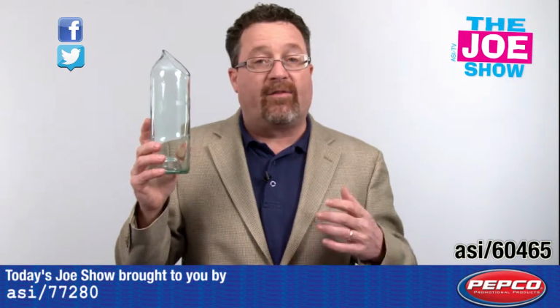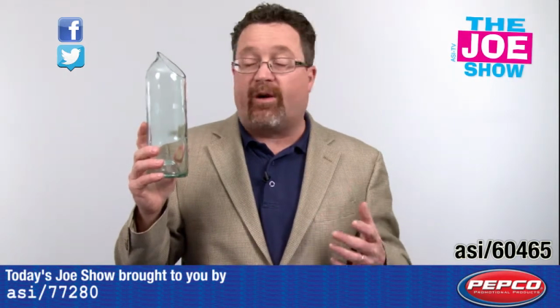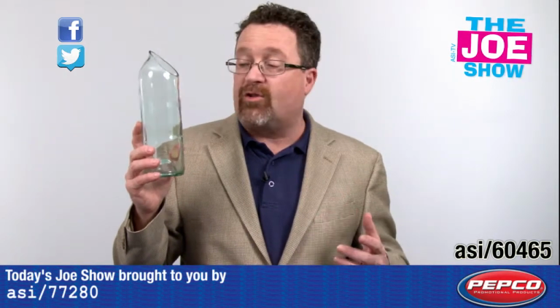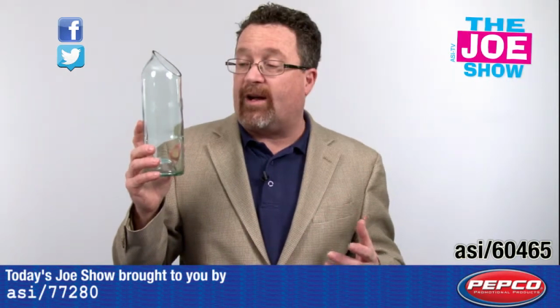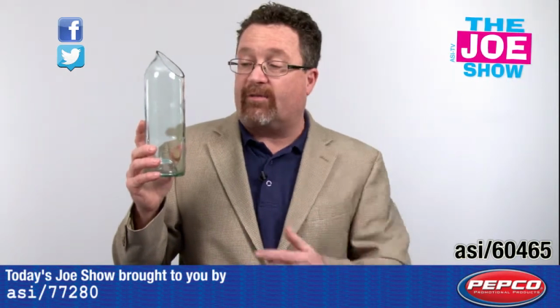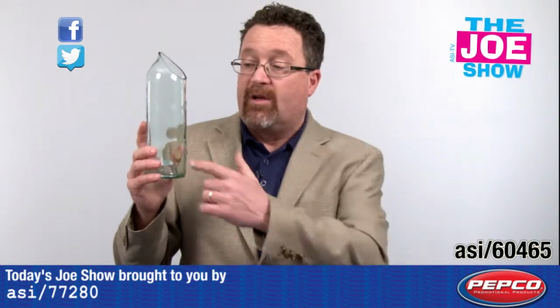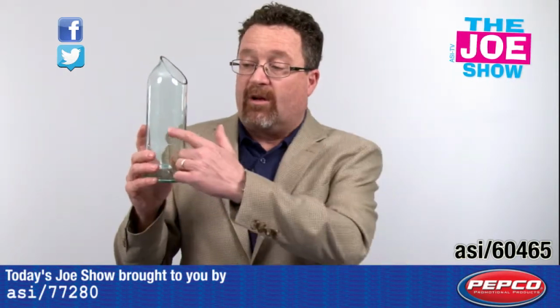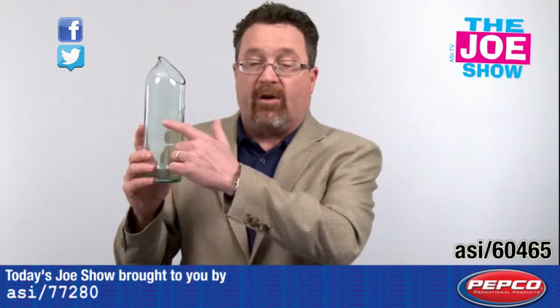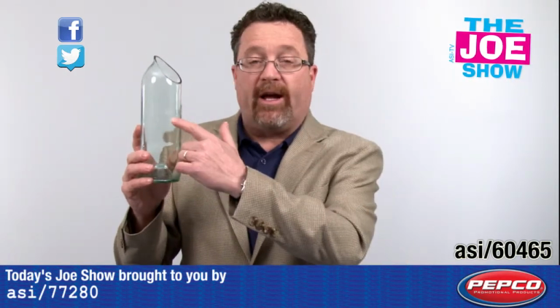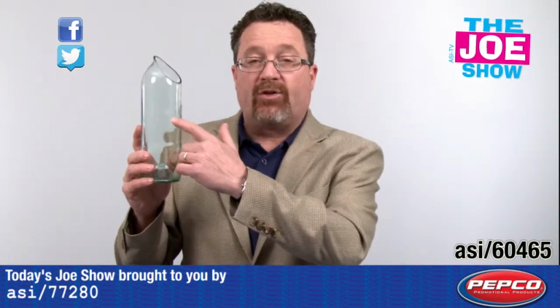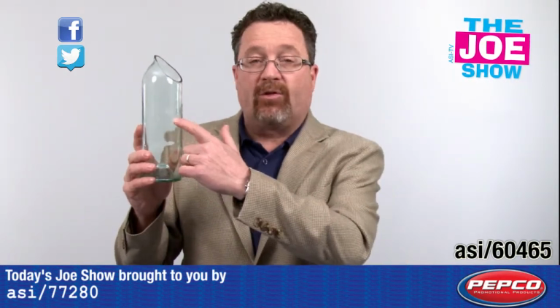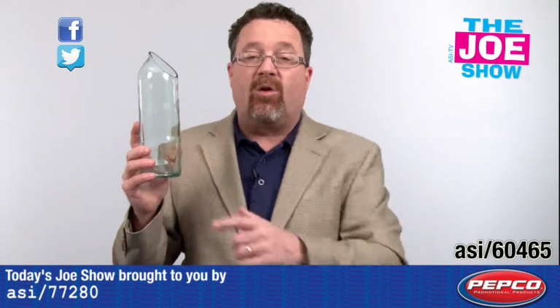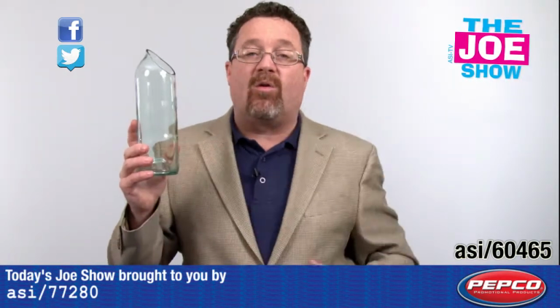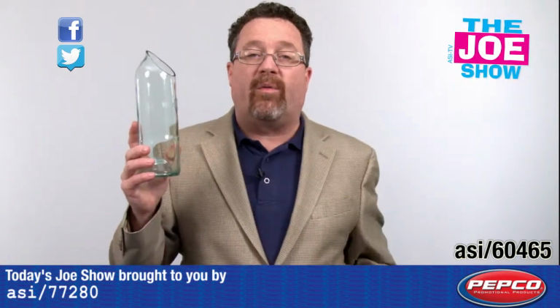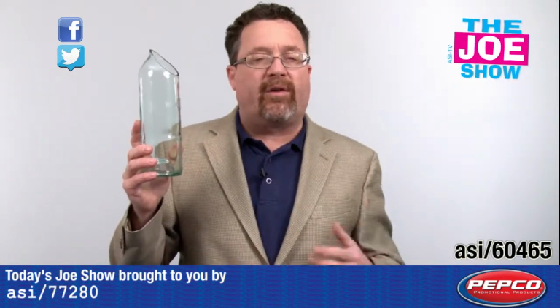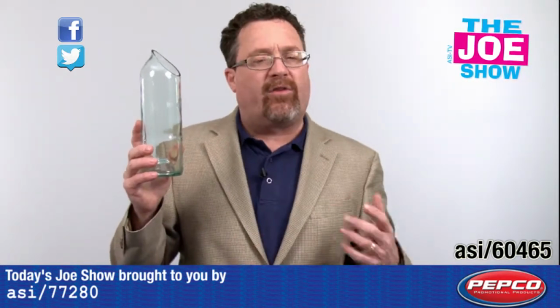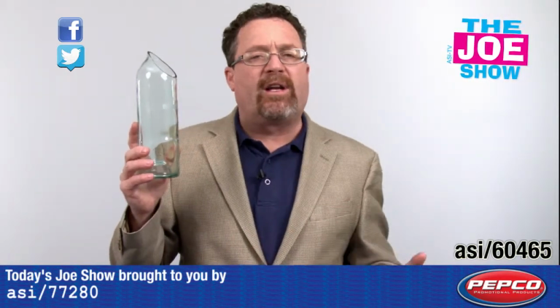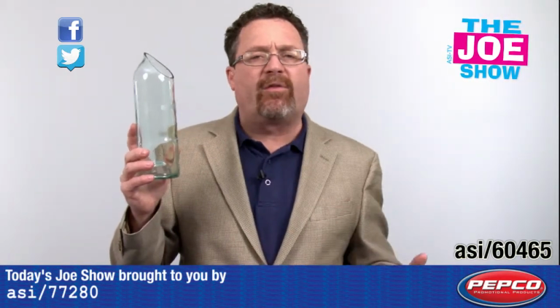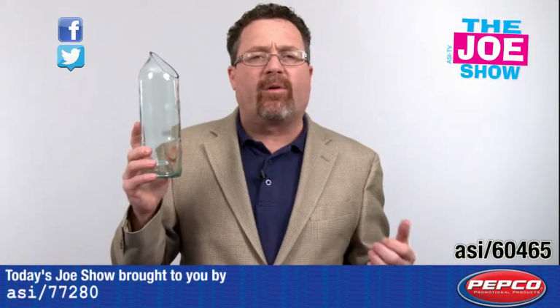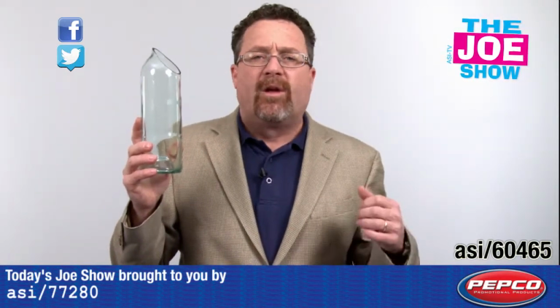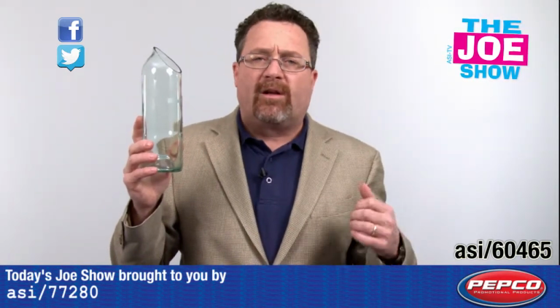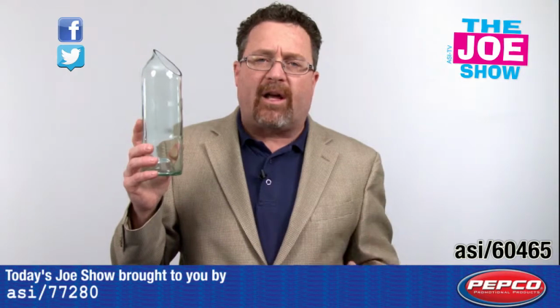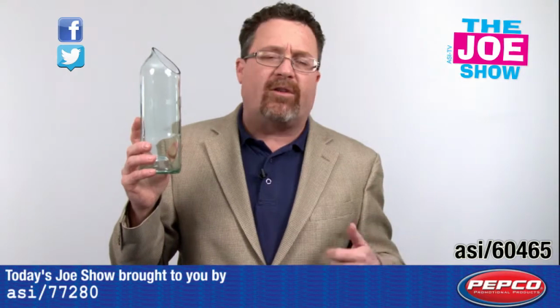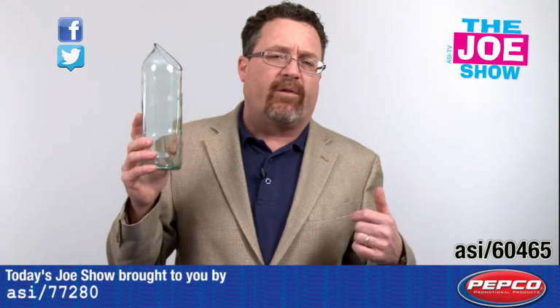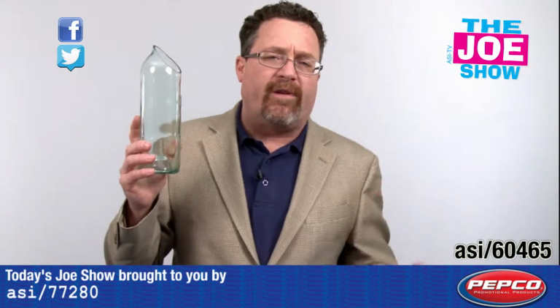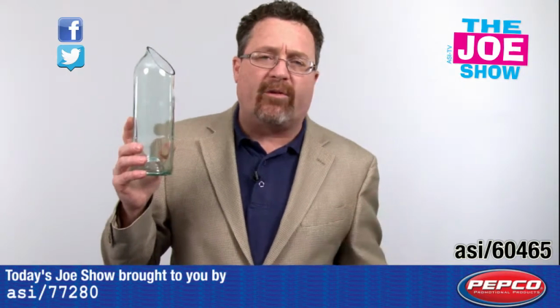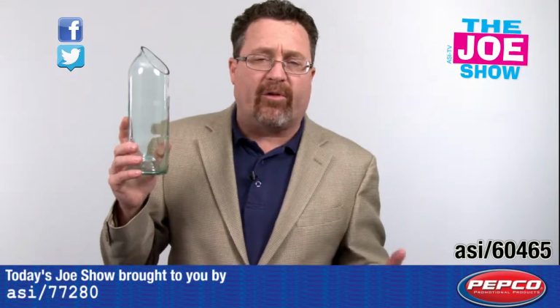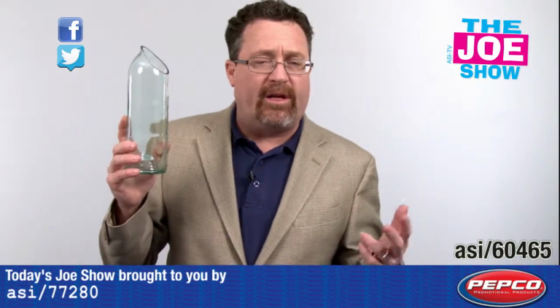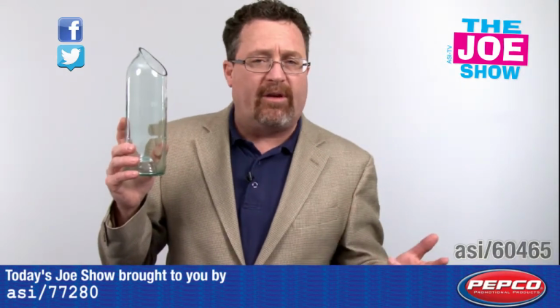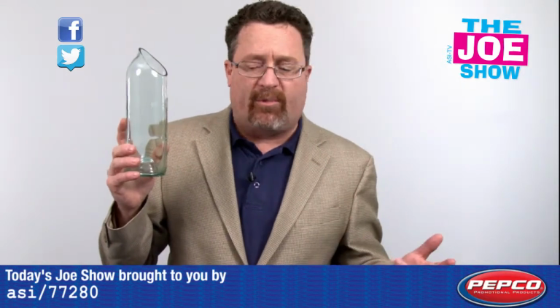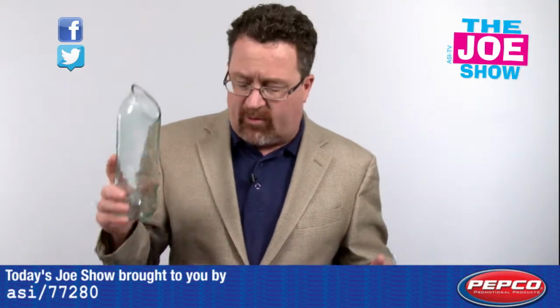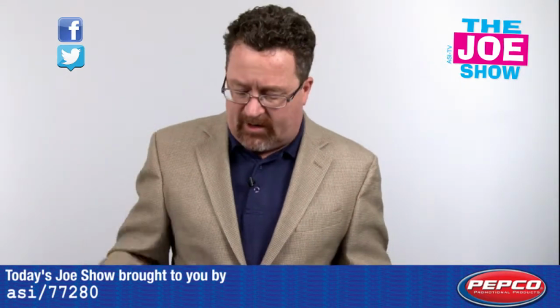It's very attractive. You're going to etch your logo on there. It's a great gift for clients, vendors, or even employees.